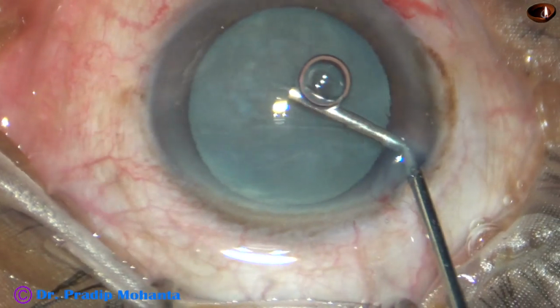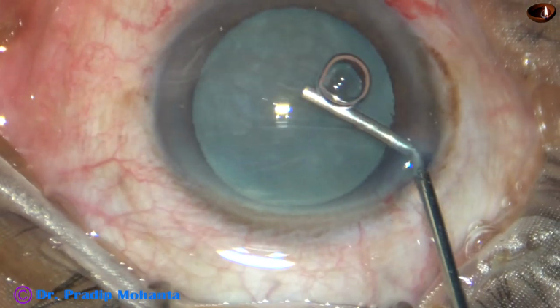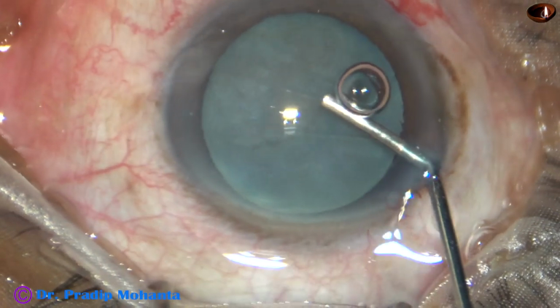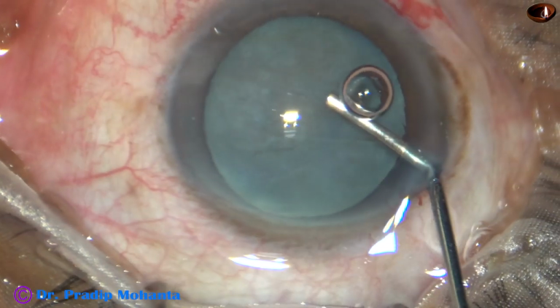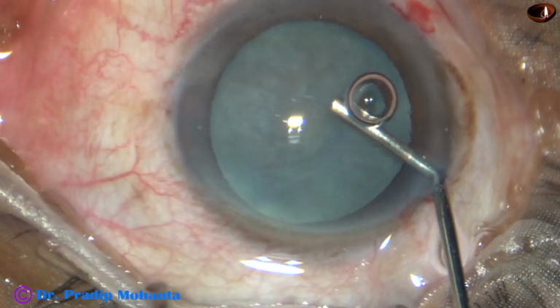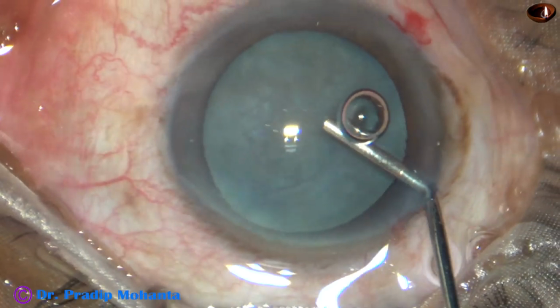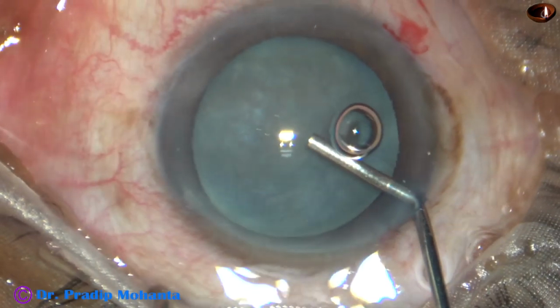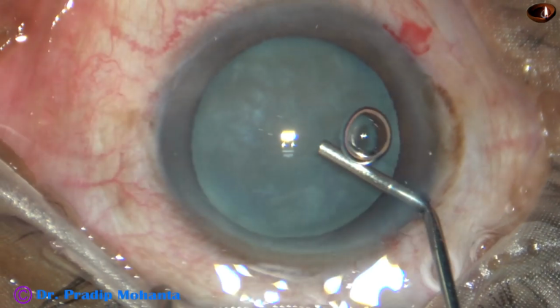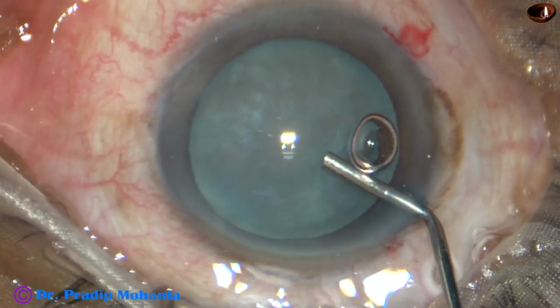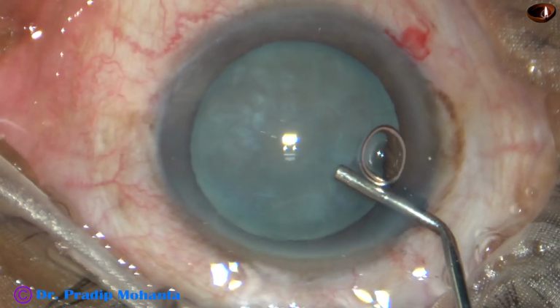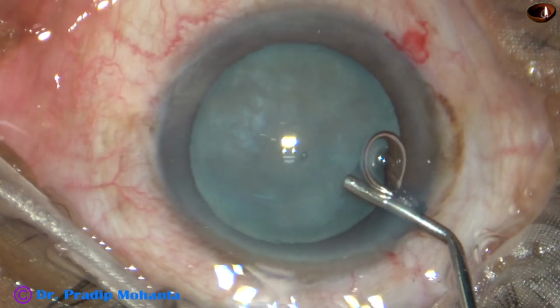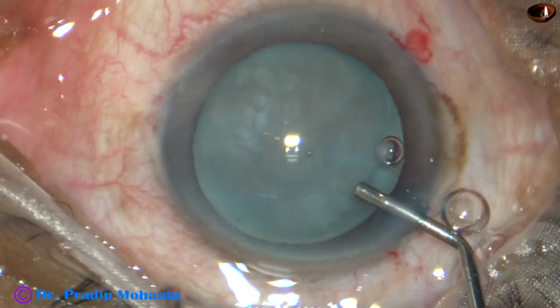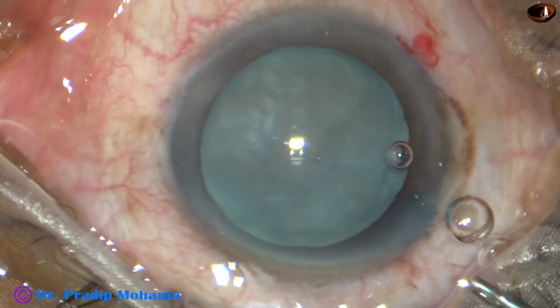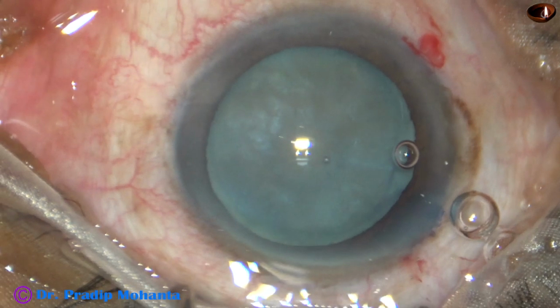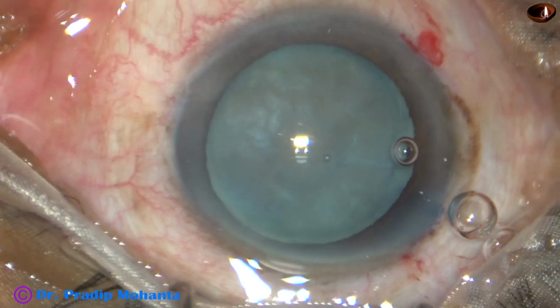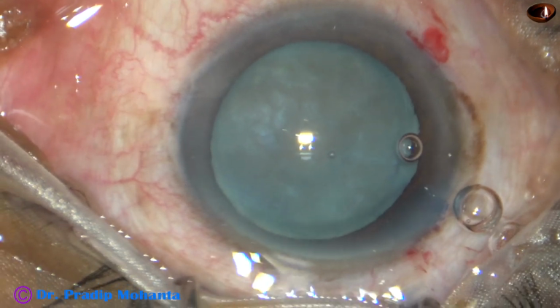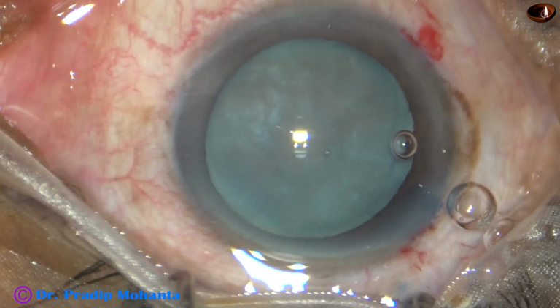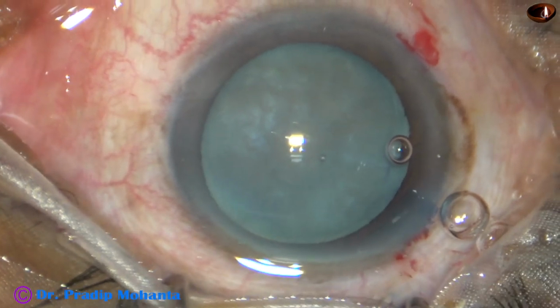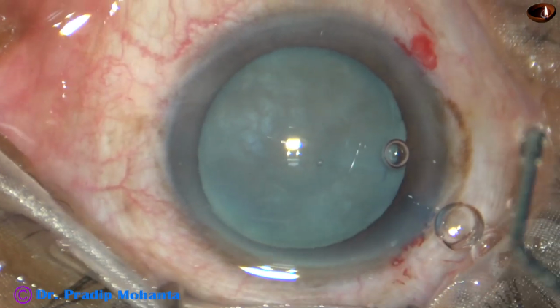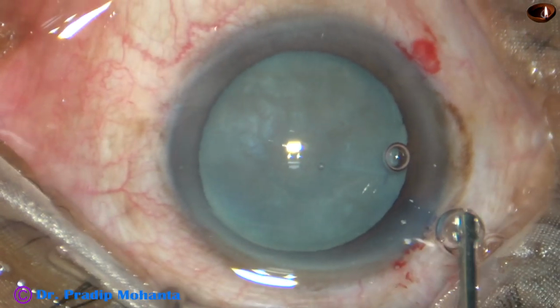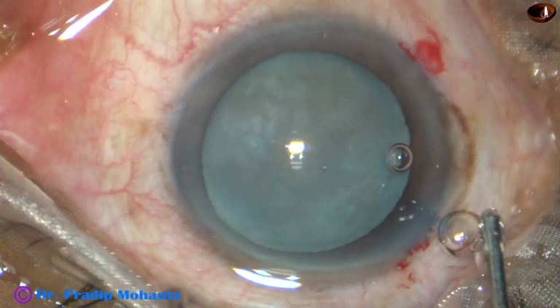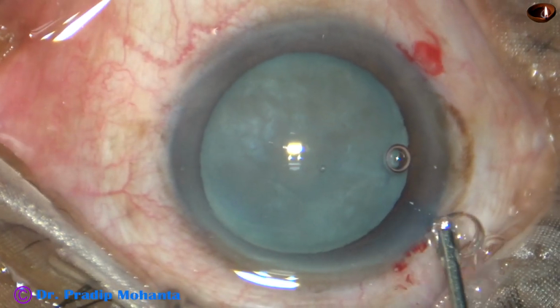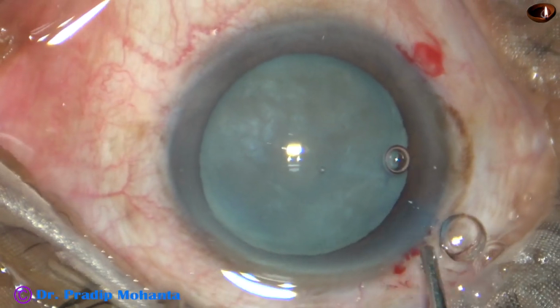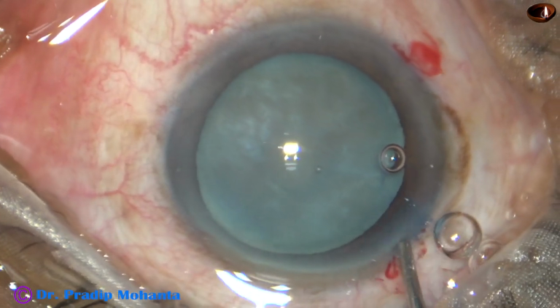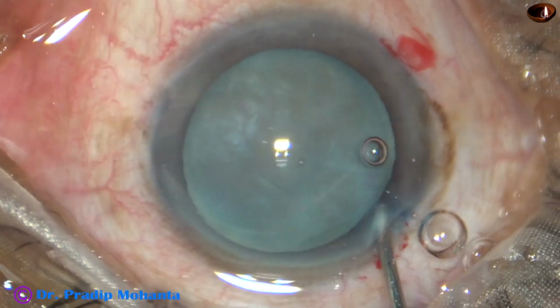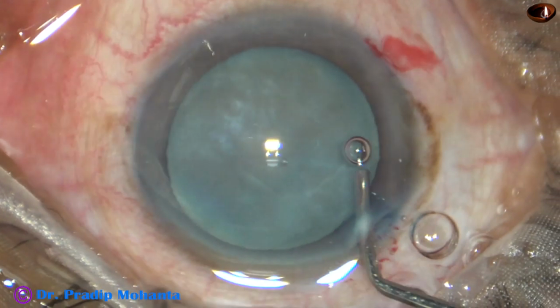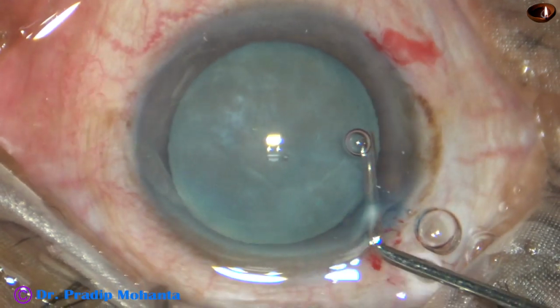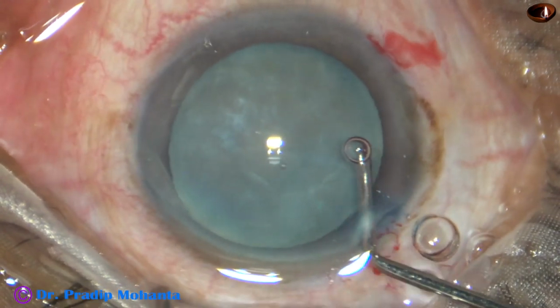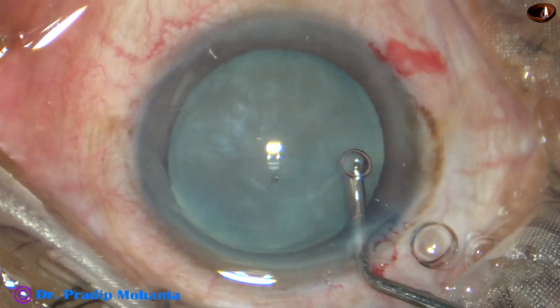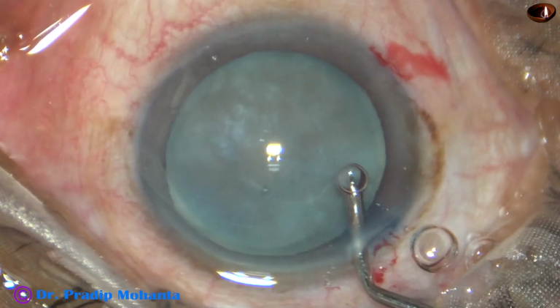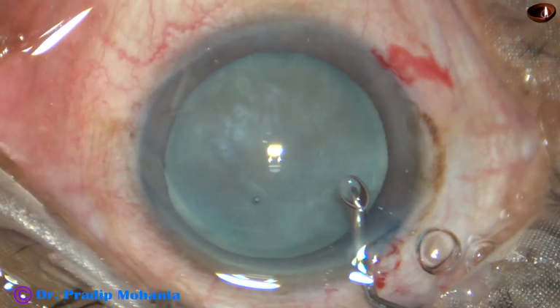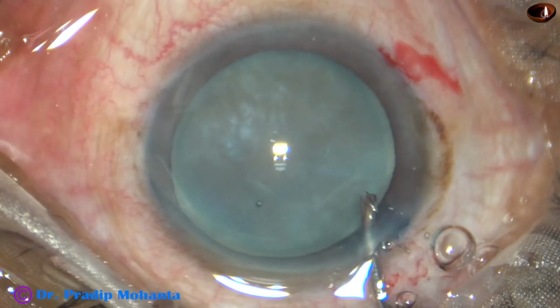And now 2% hydroxypropyl methylcellulose is used to fill the anterior chamber. And now capsulorhexis is to be done.